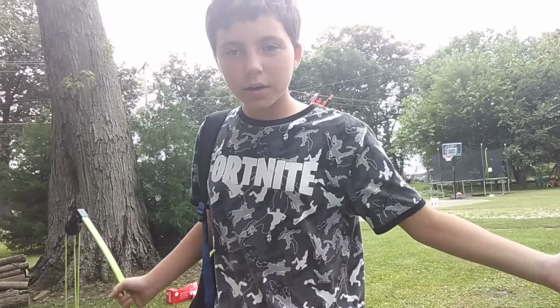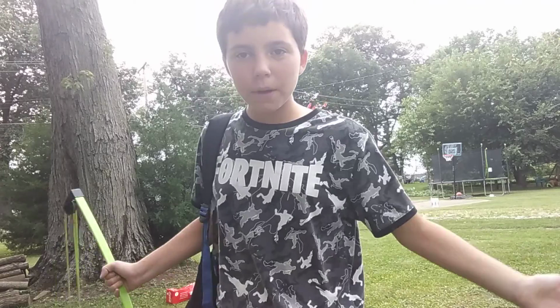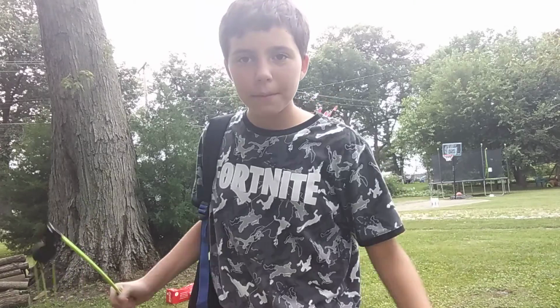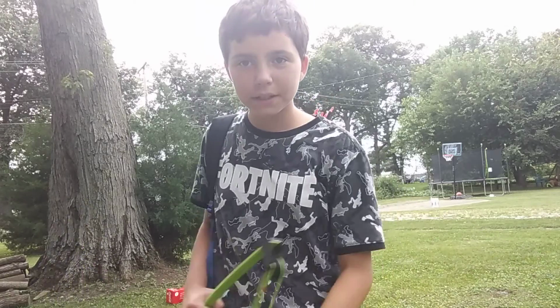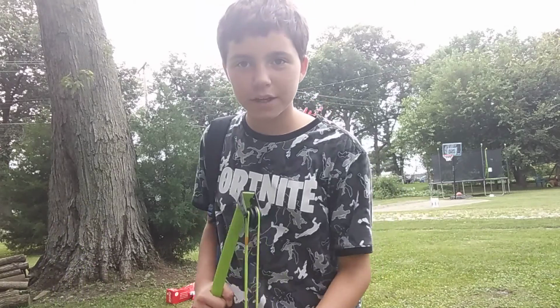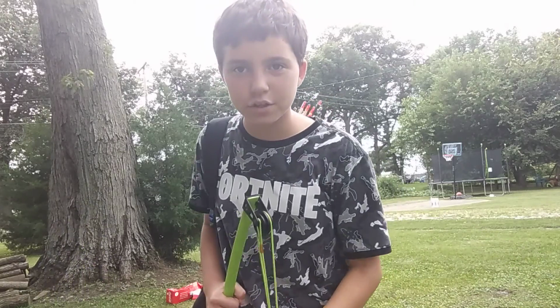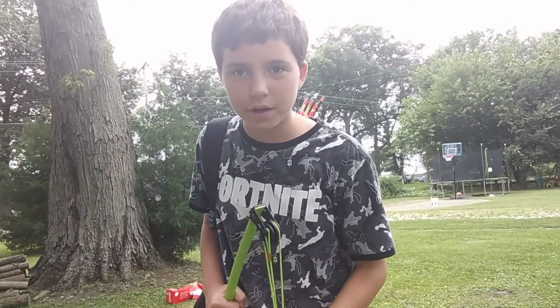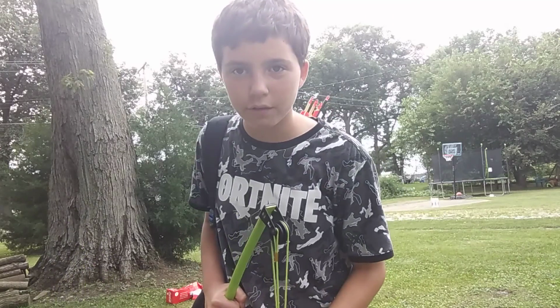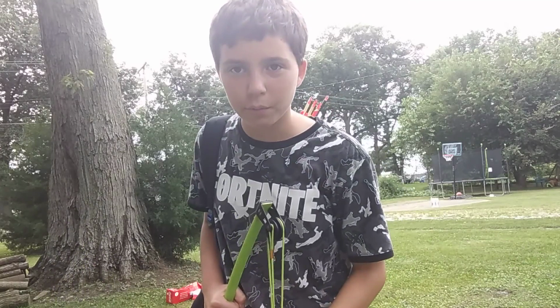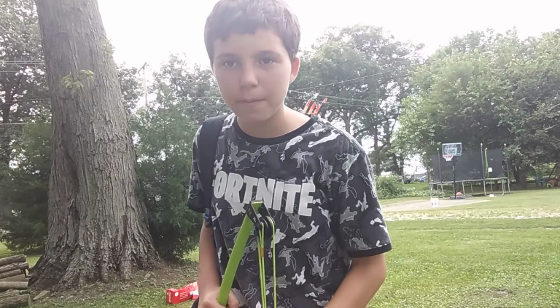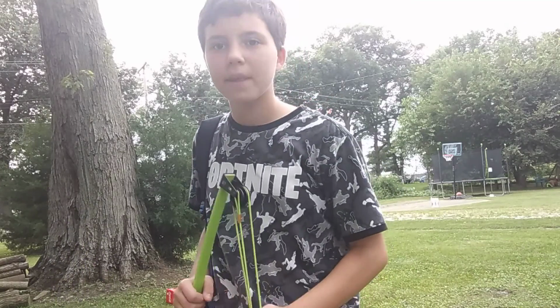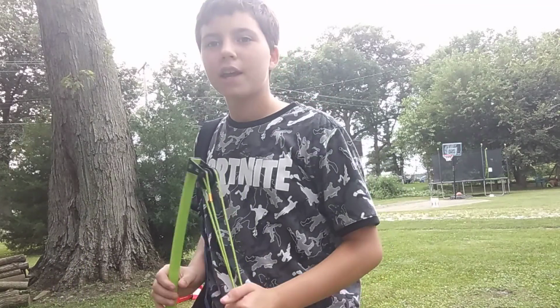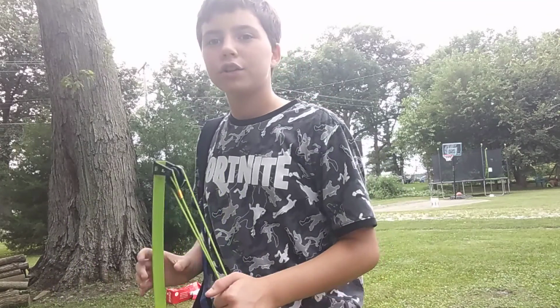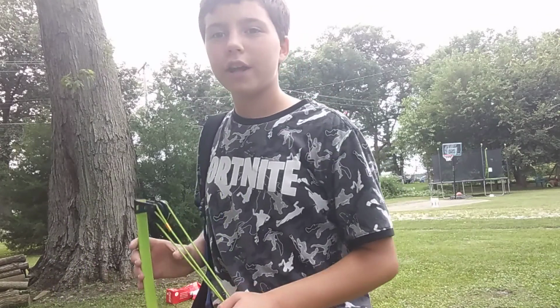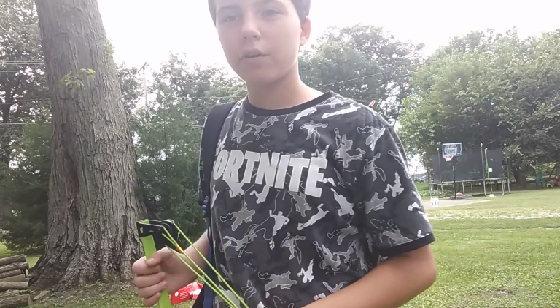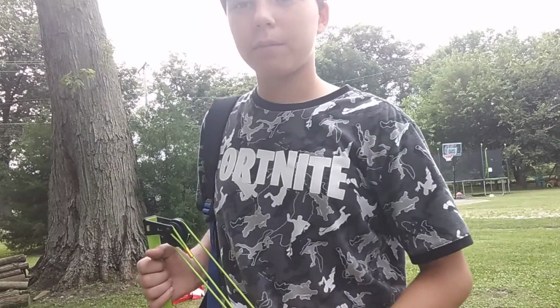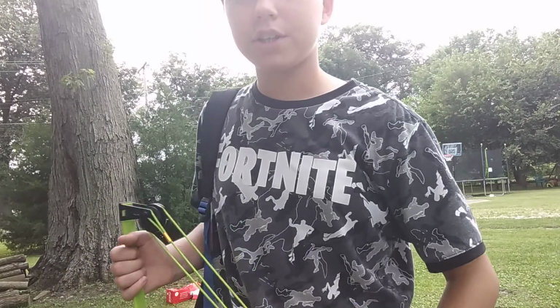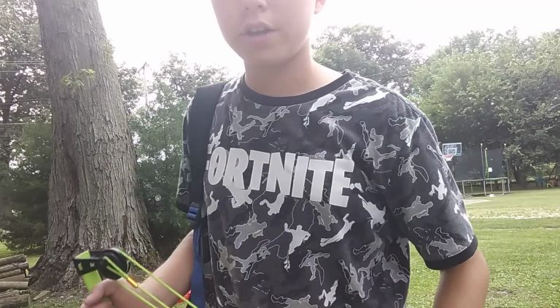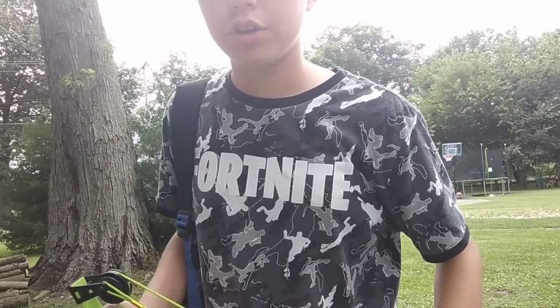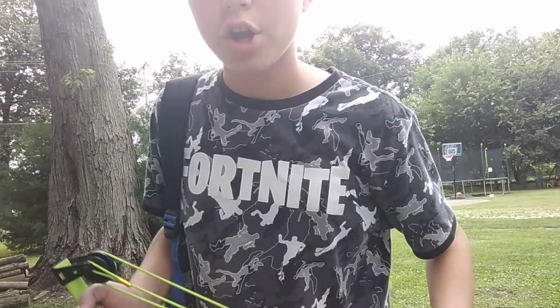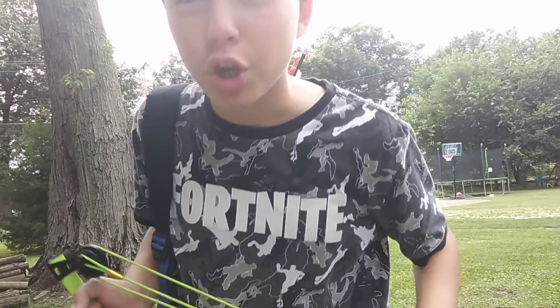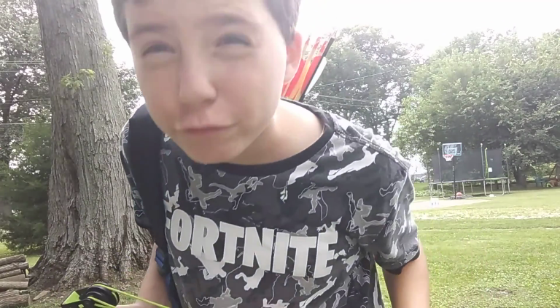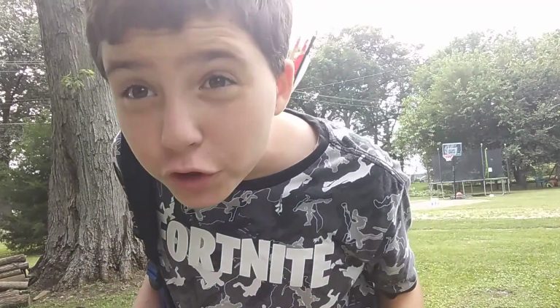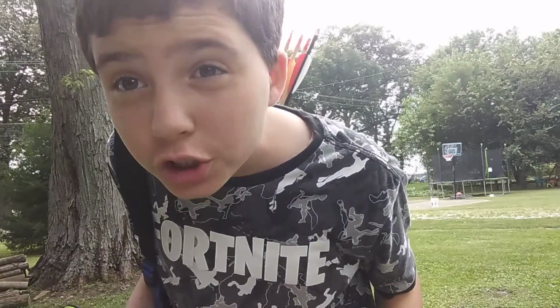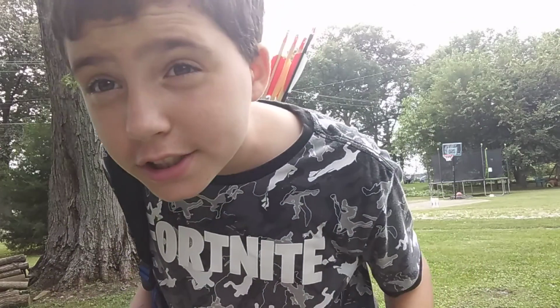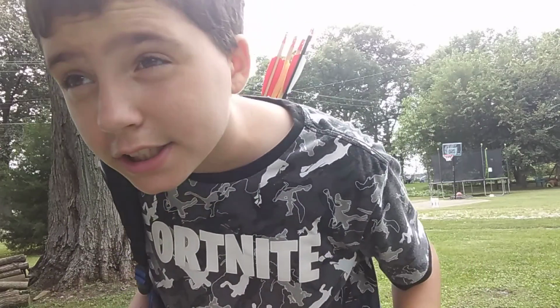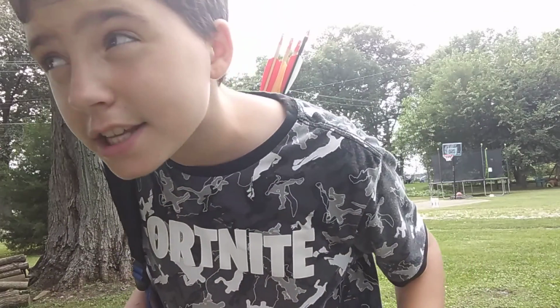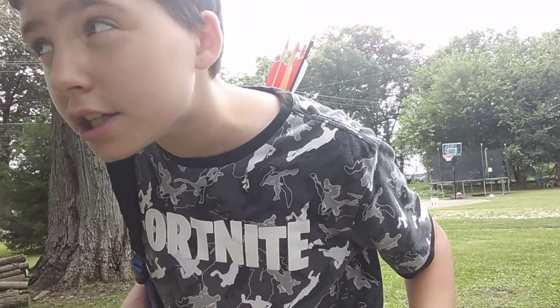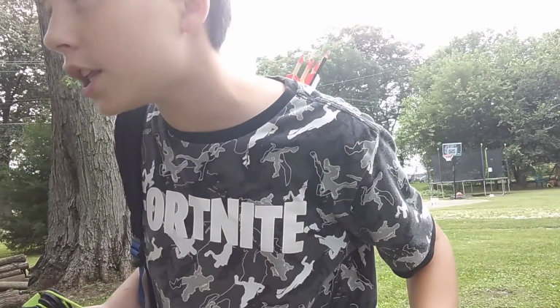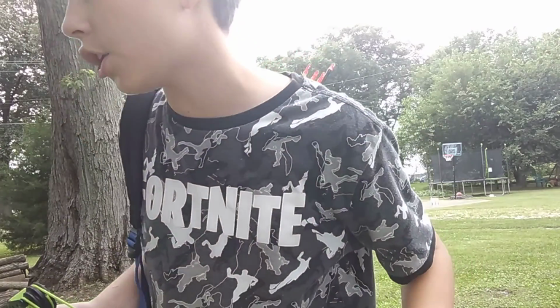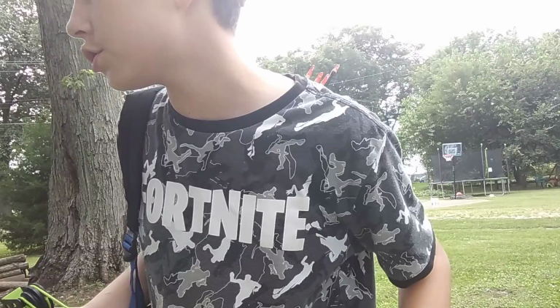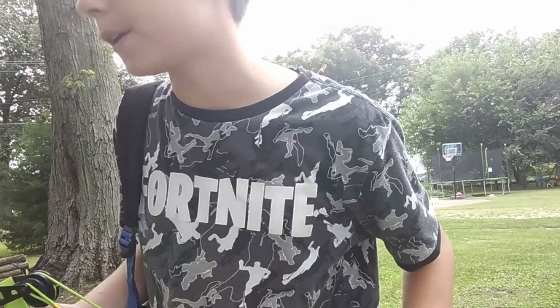Welcome back to my YouTube channel everyone. Today we're going to be showing you your first lesson in archery.